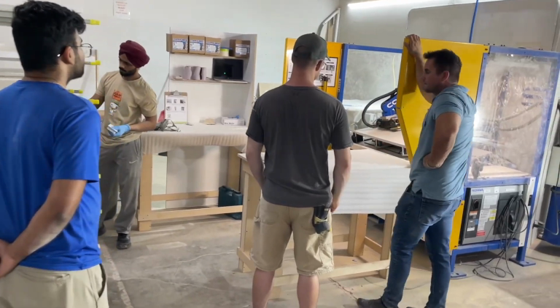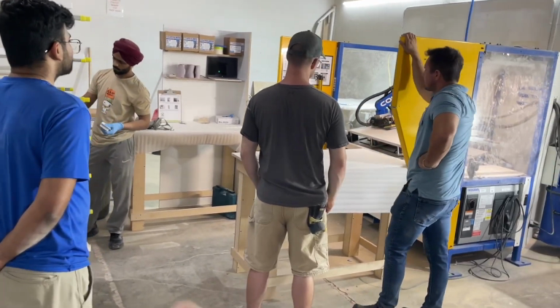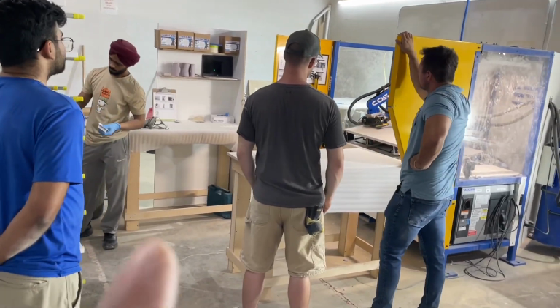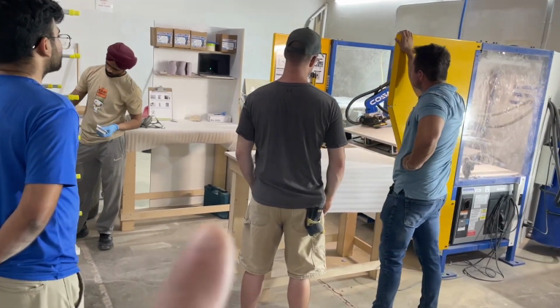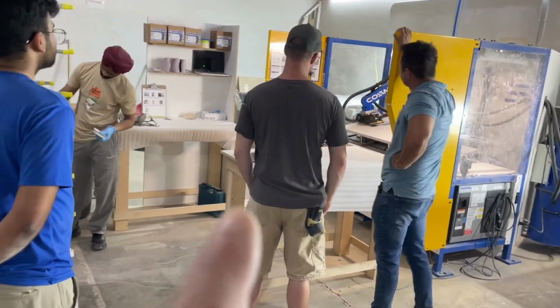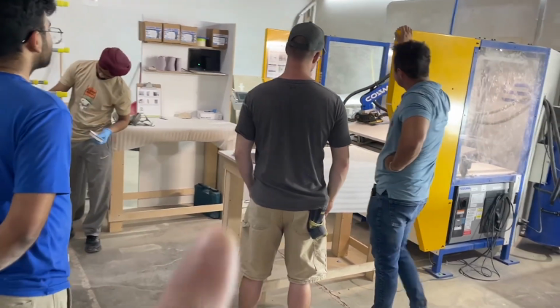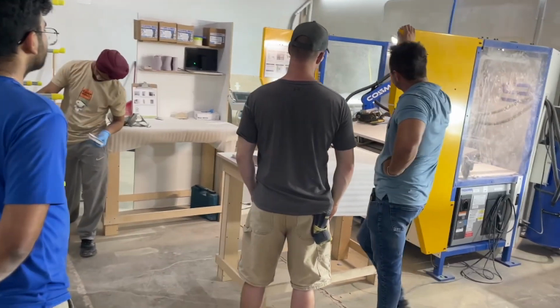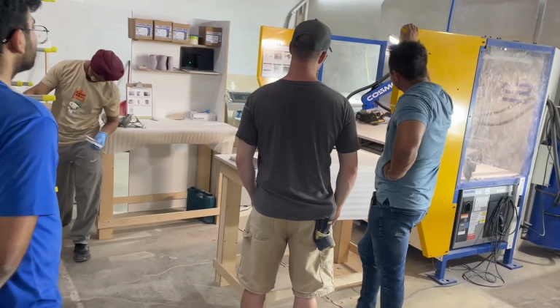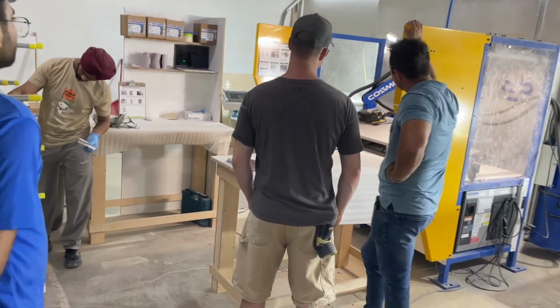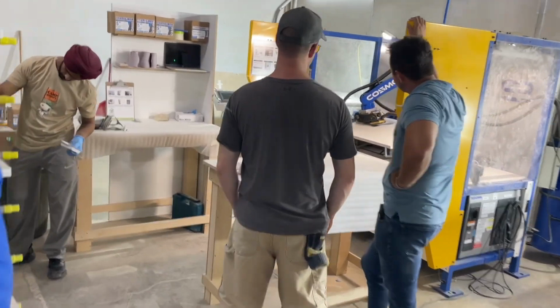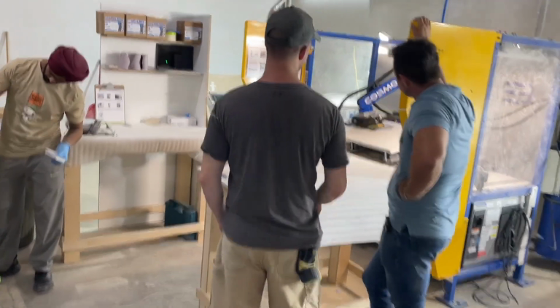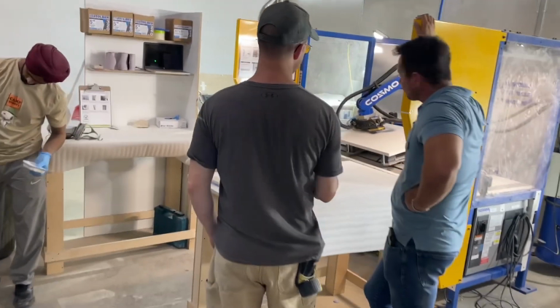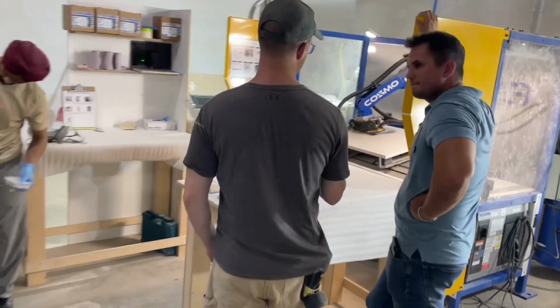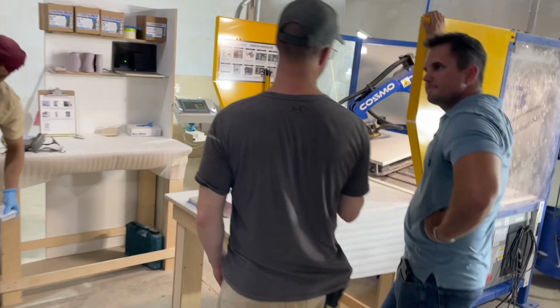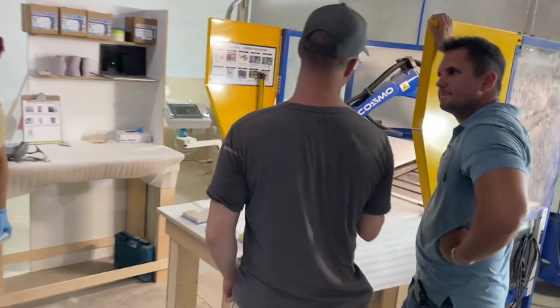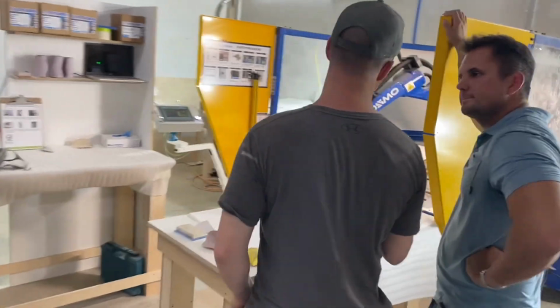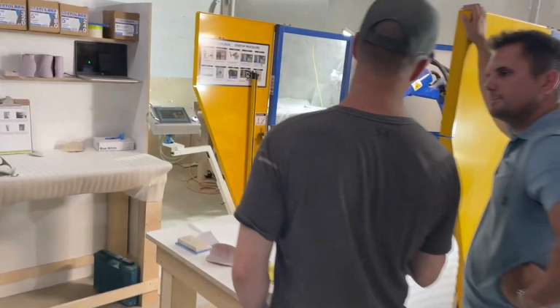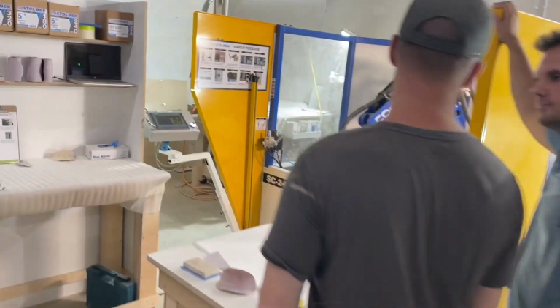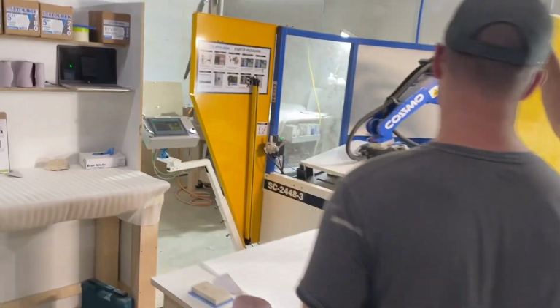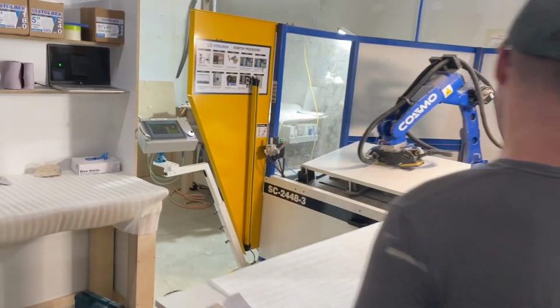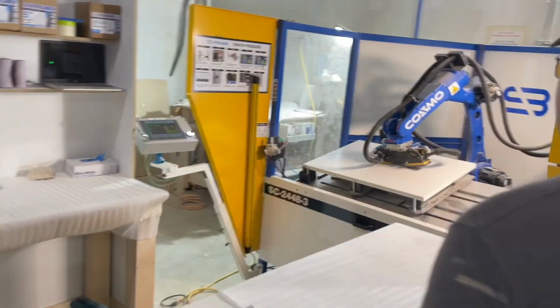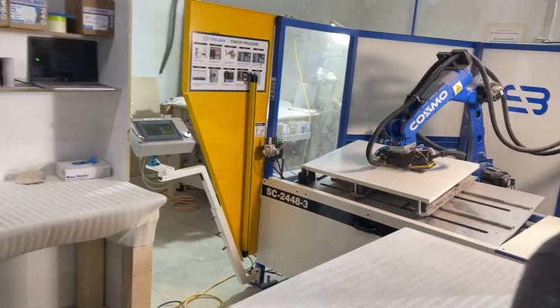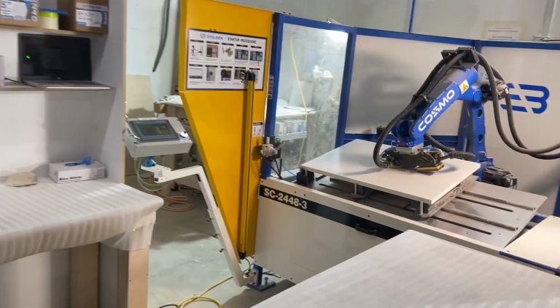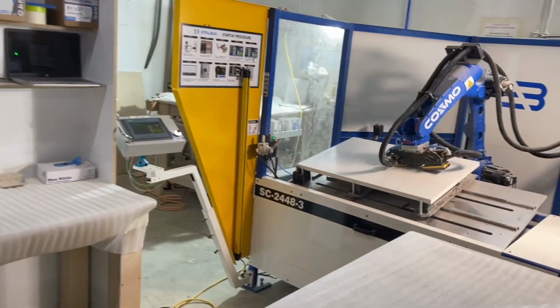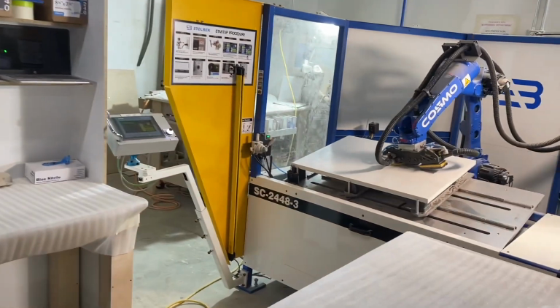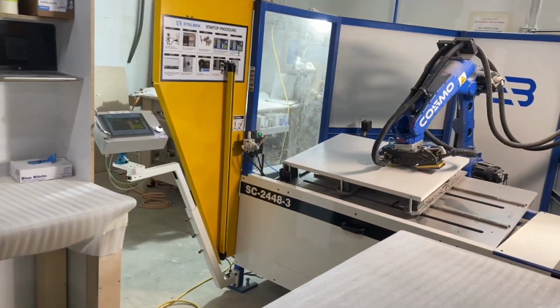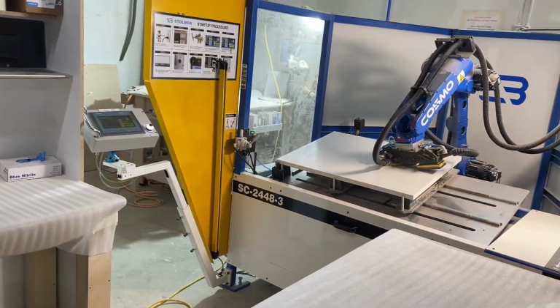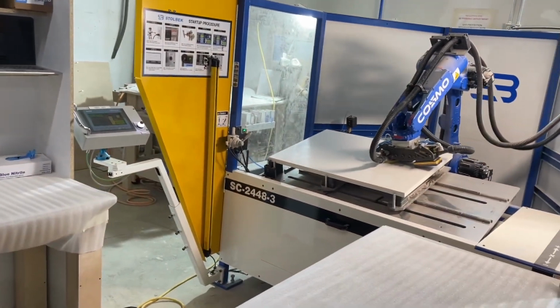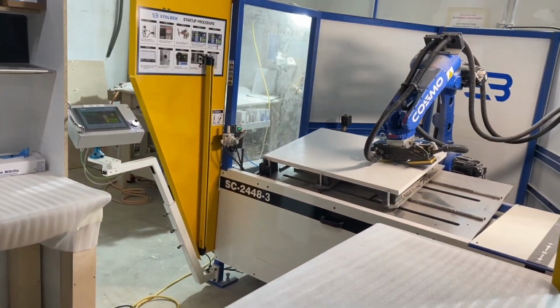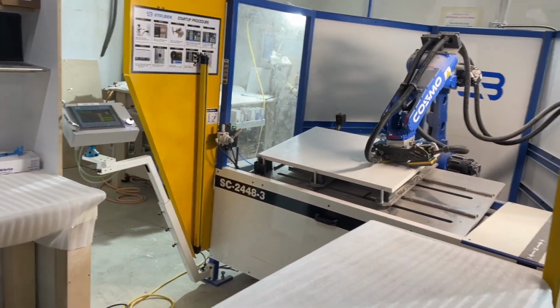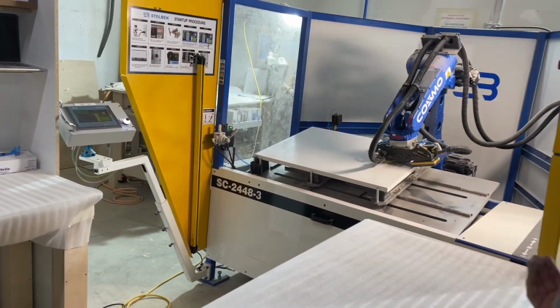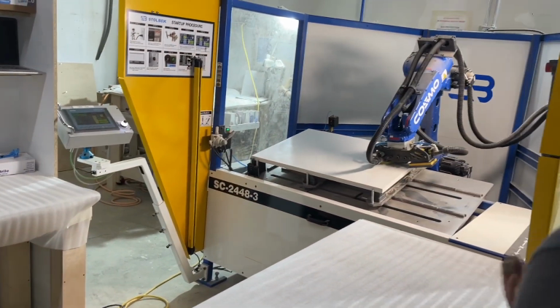This always happens — we always end up standing around watching Cosmo sand. It's just fascinating to see that work getting done without a human being on the end of a palm sander.